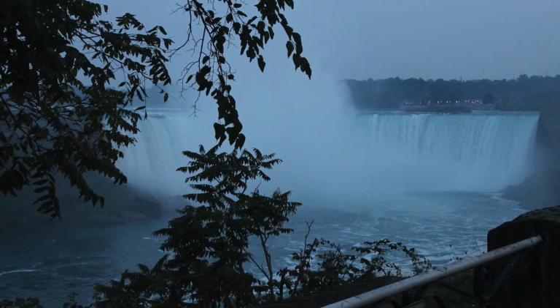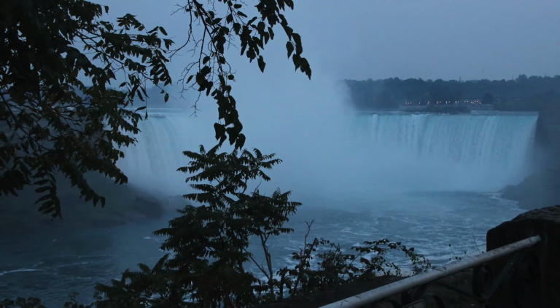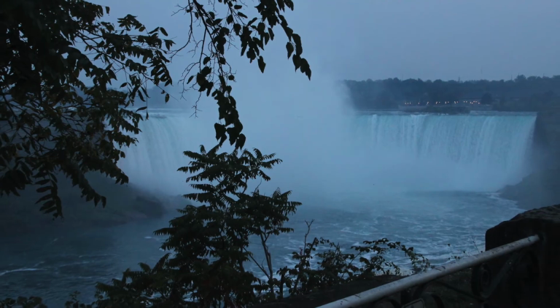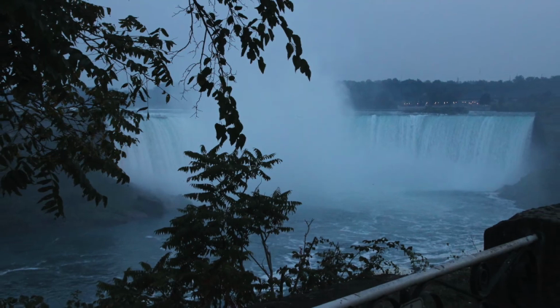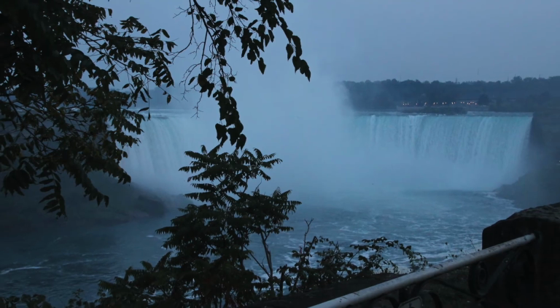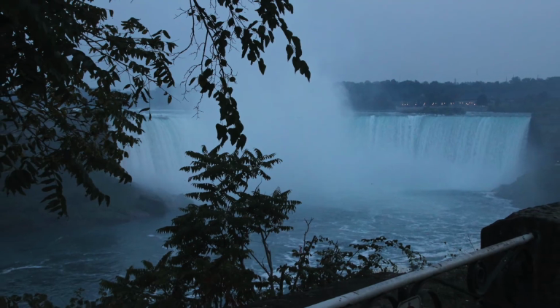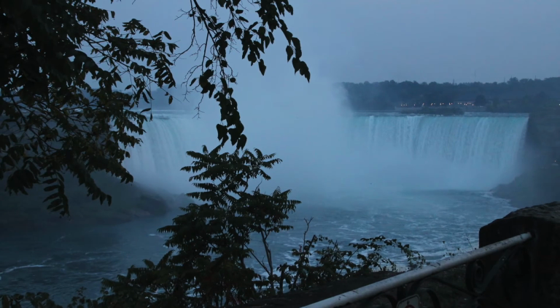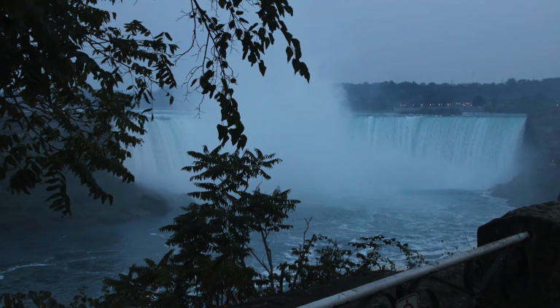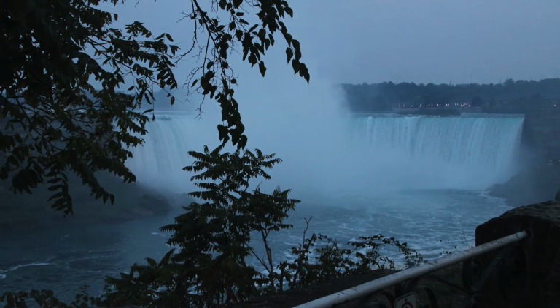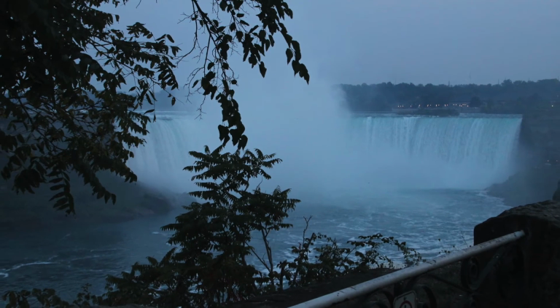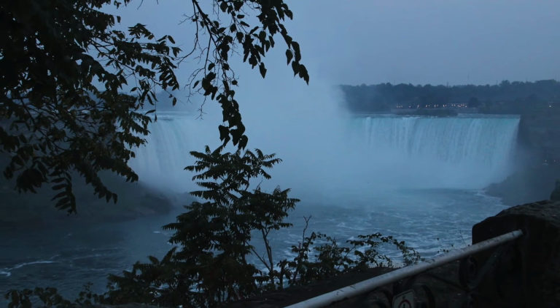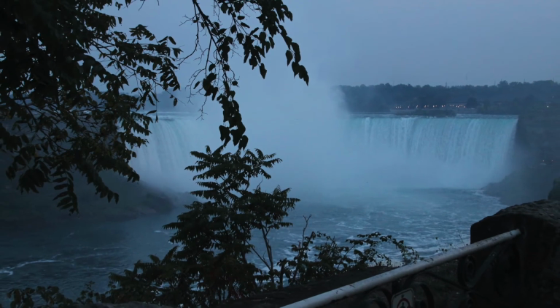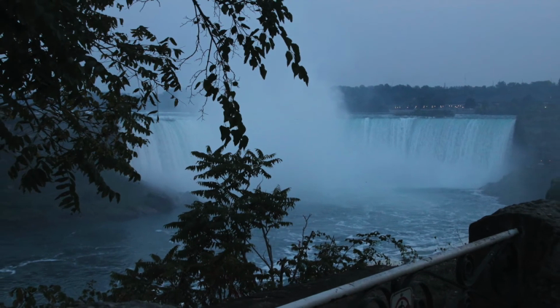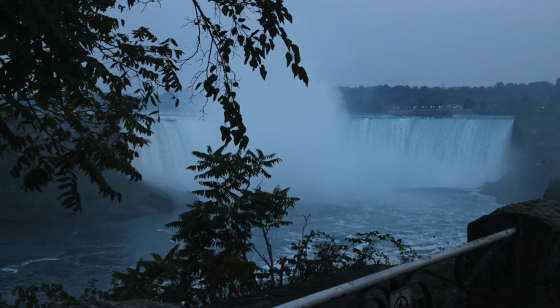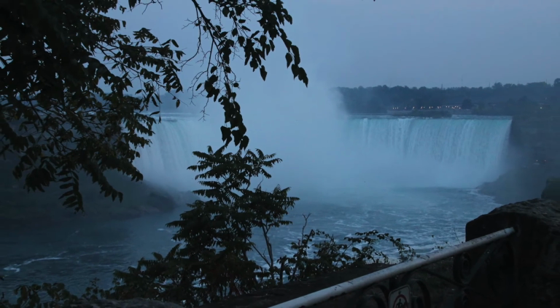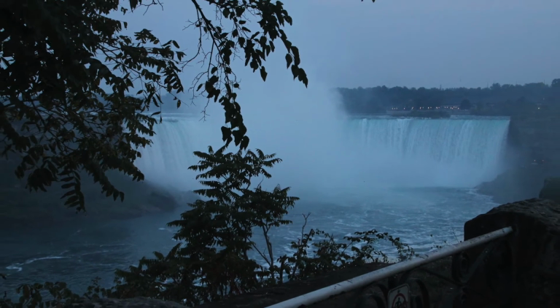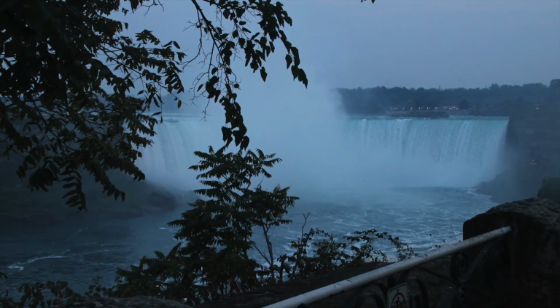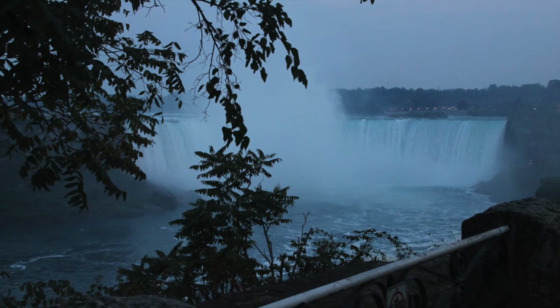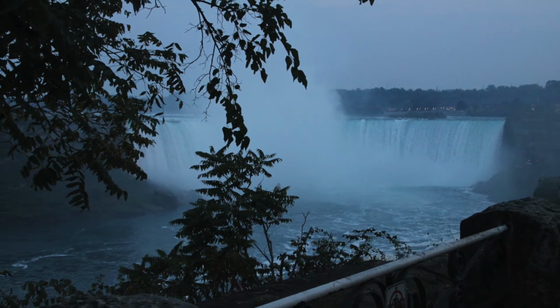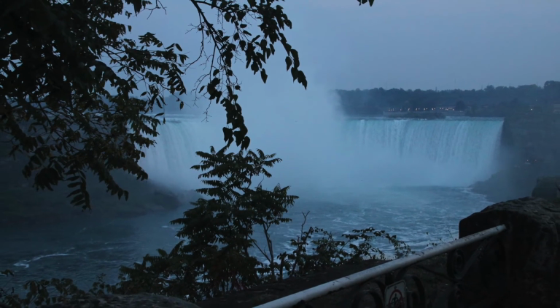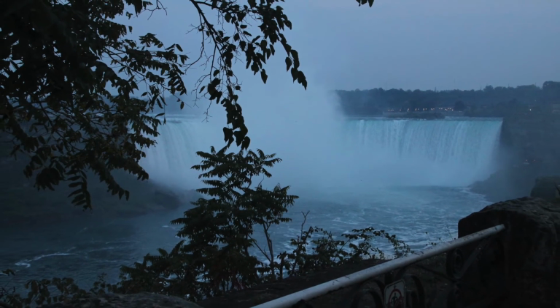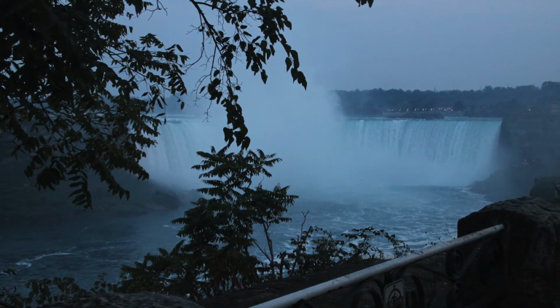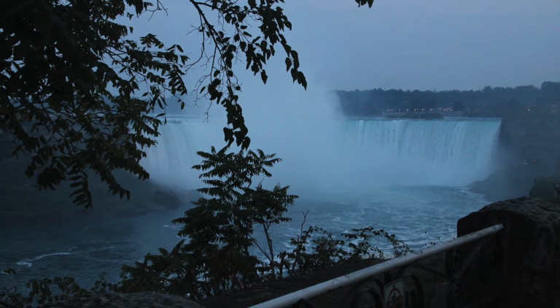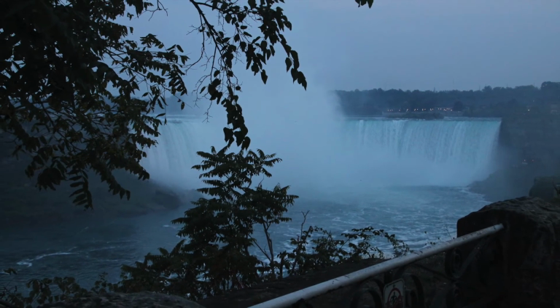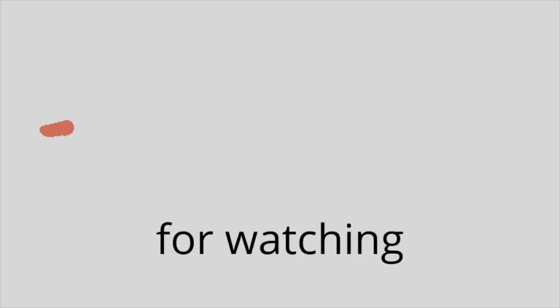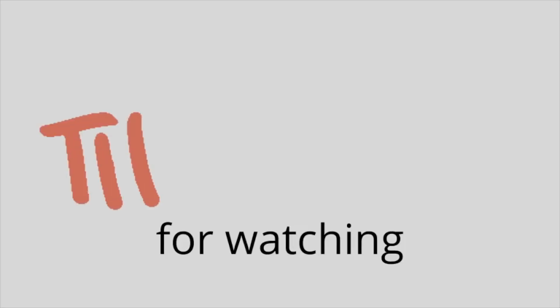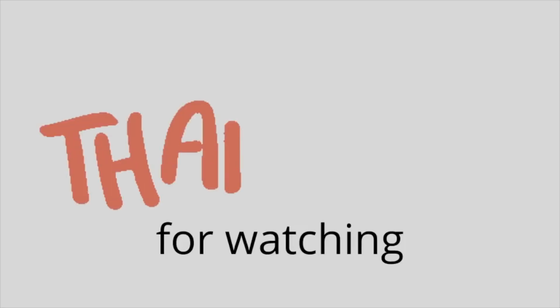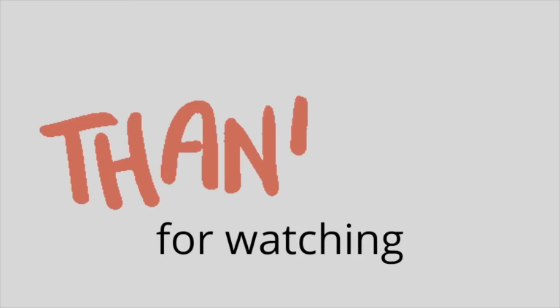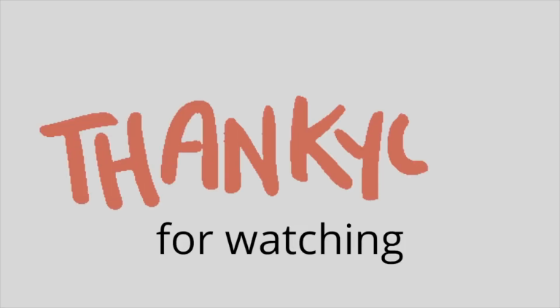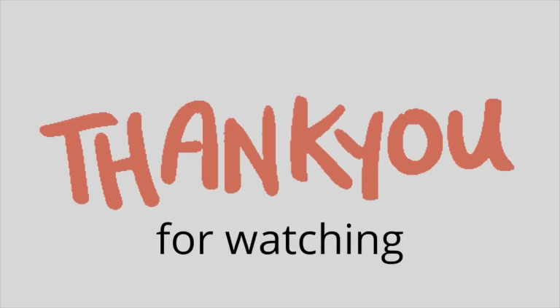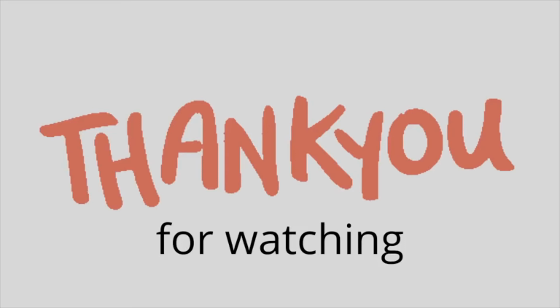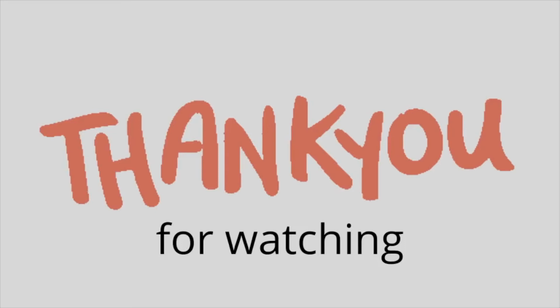We'd love you to hit the like button, subscribe, and thanks so much for watching.